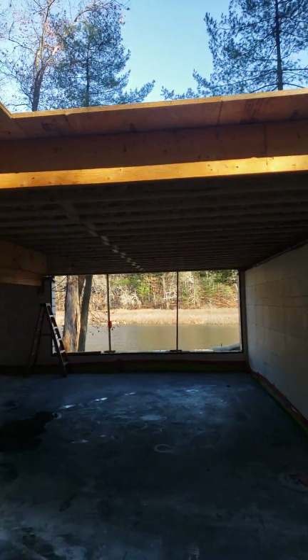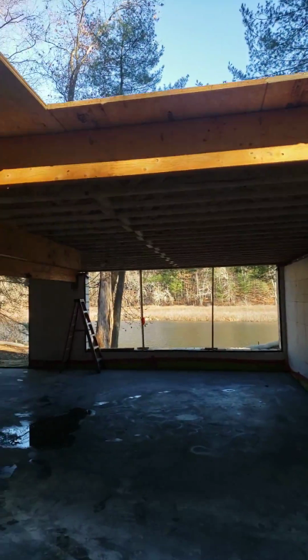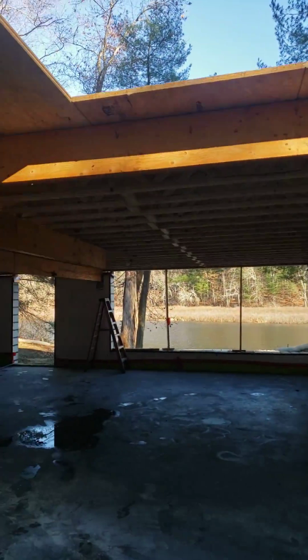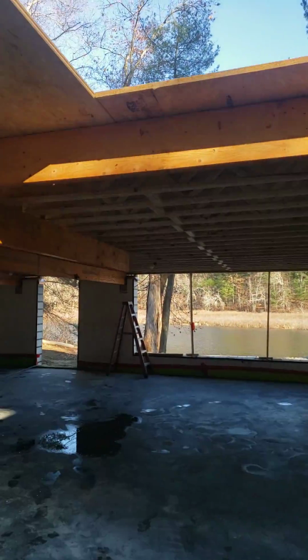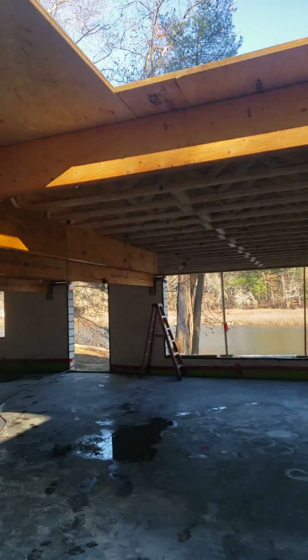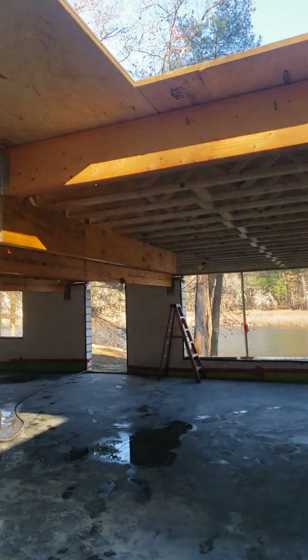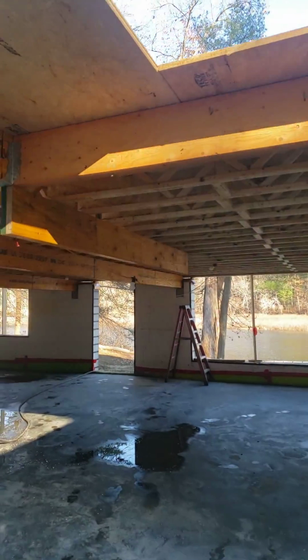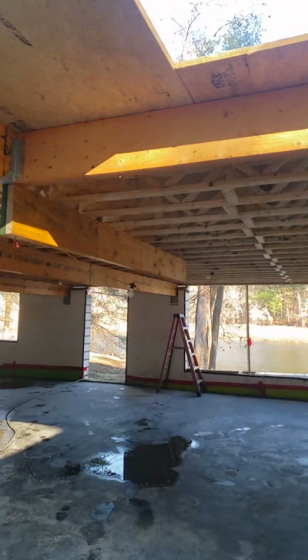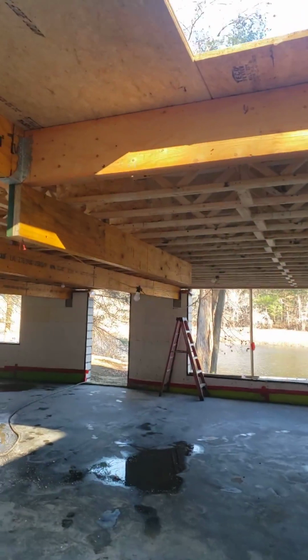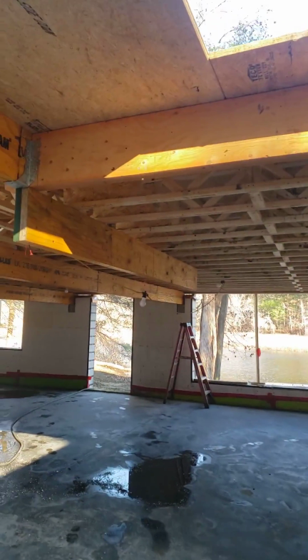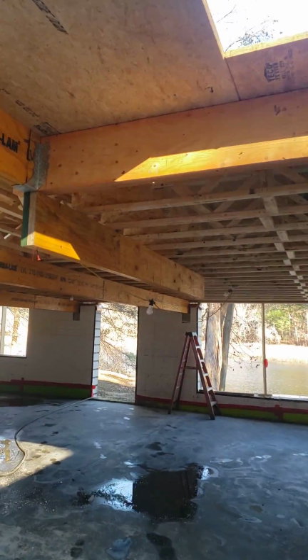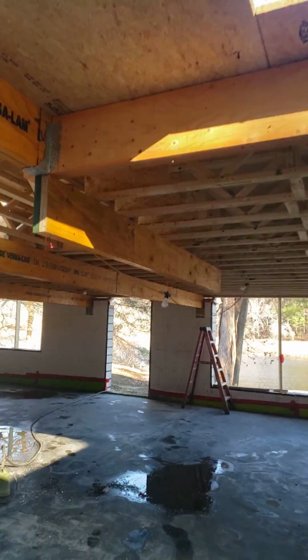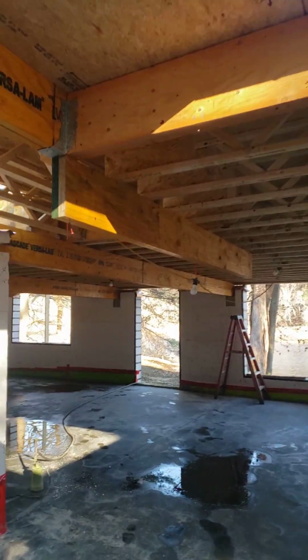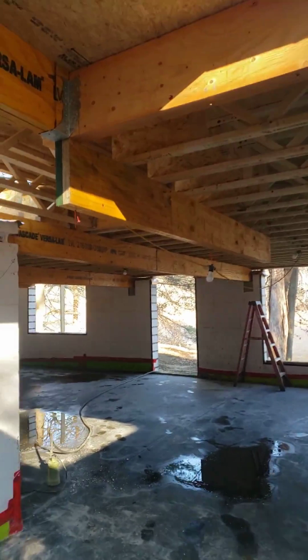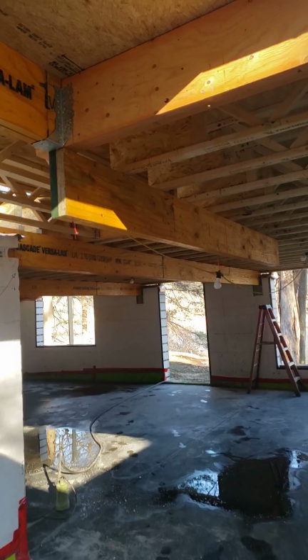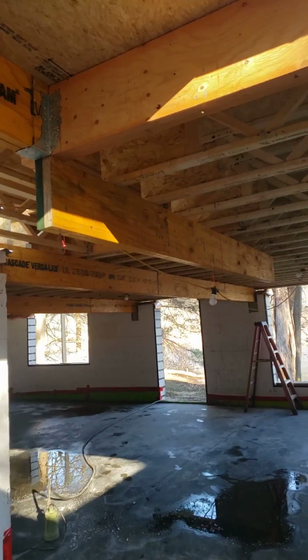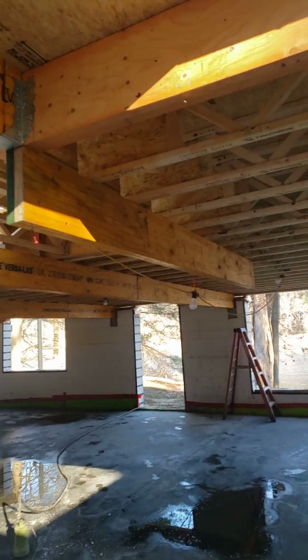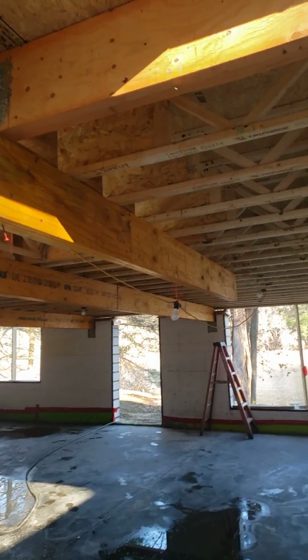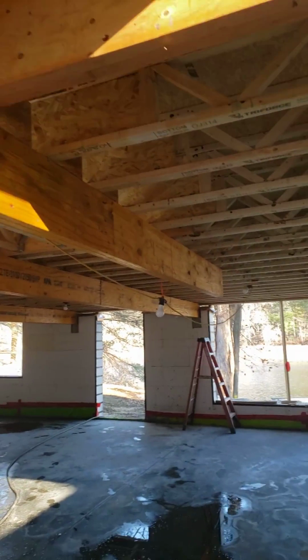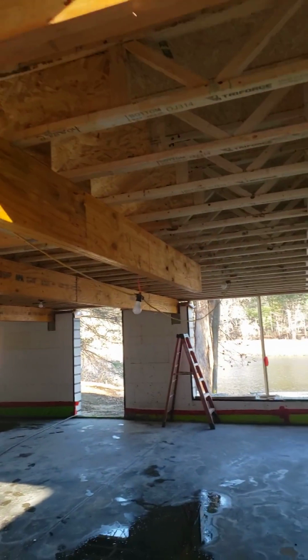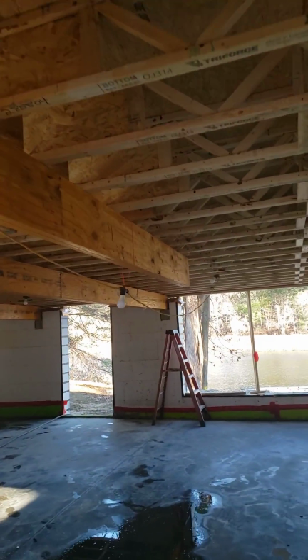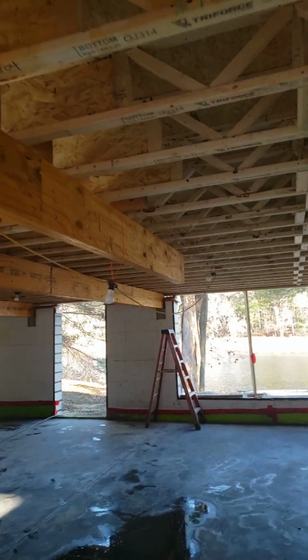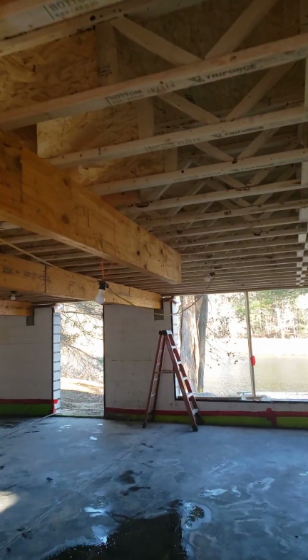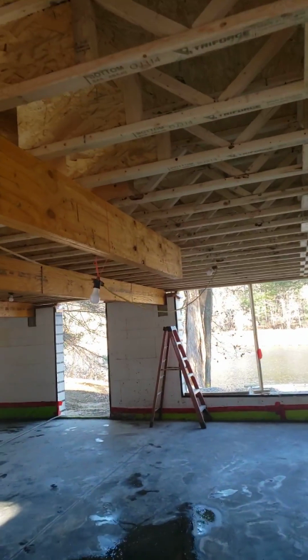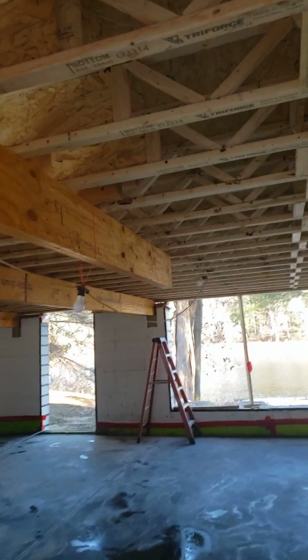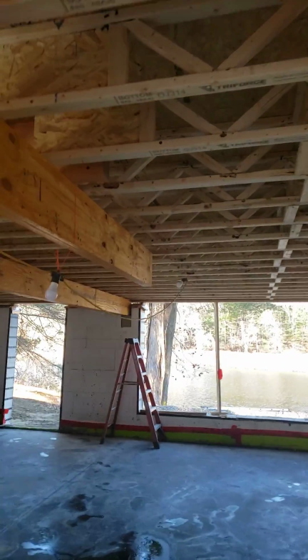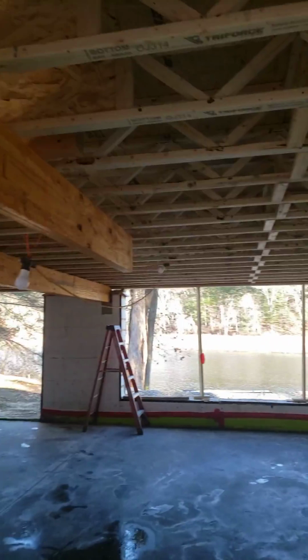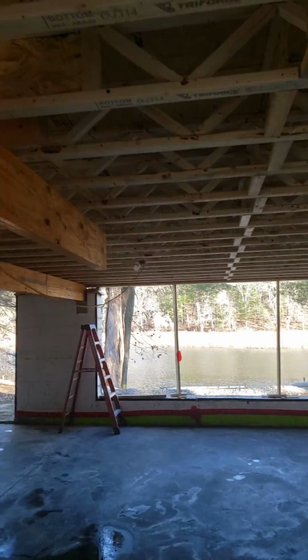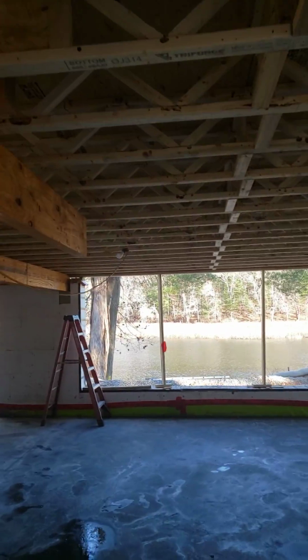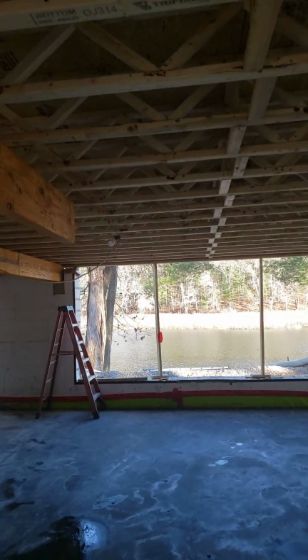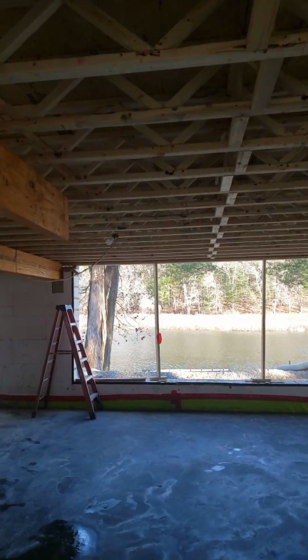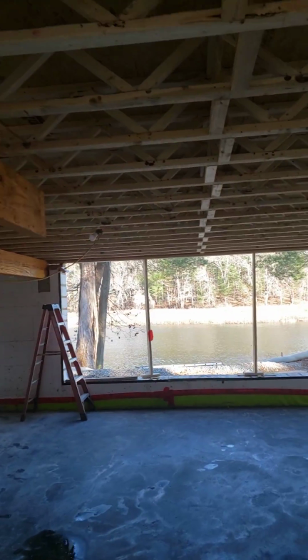You can see here, we've got a bunch of our framing in — floor joists.